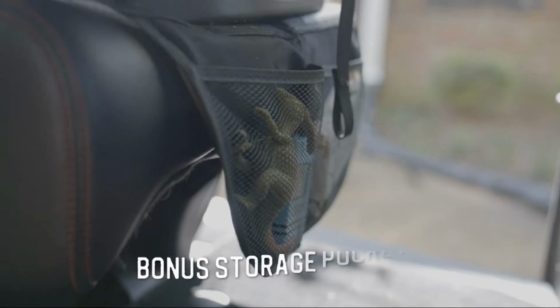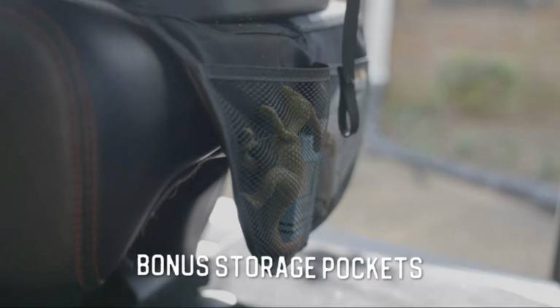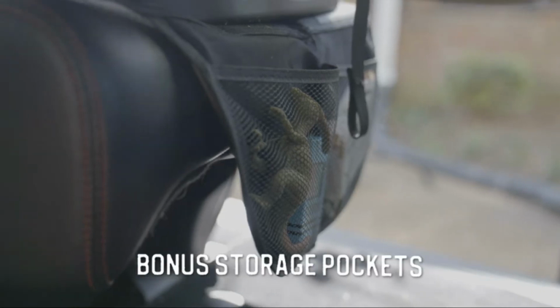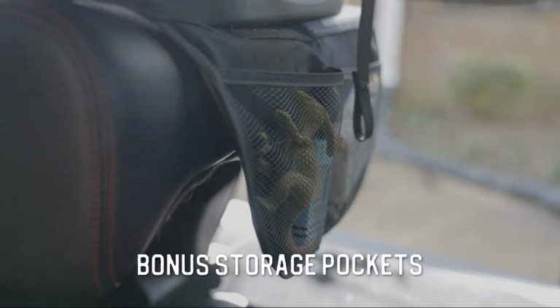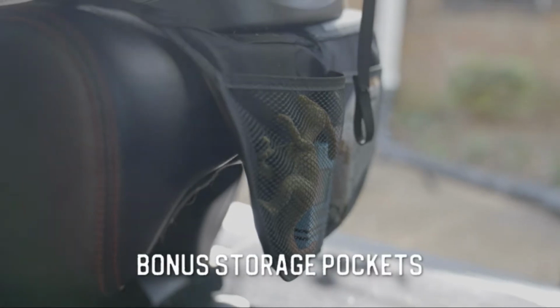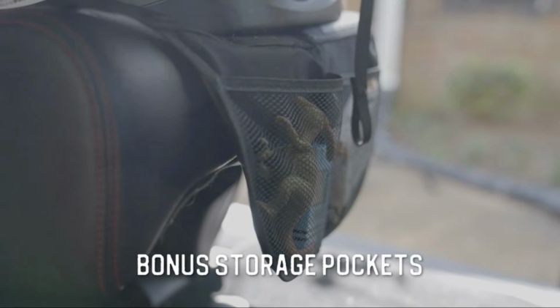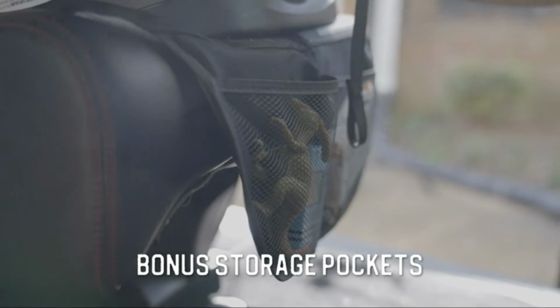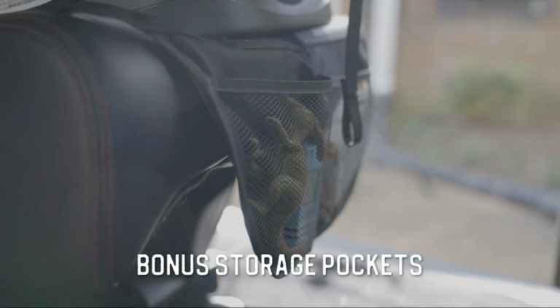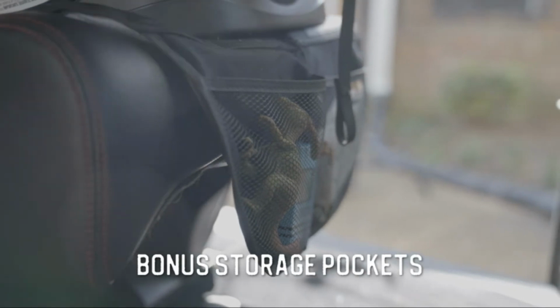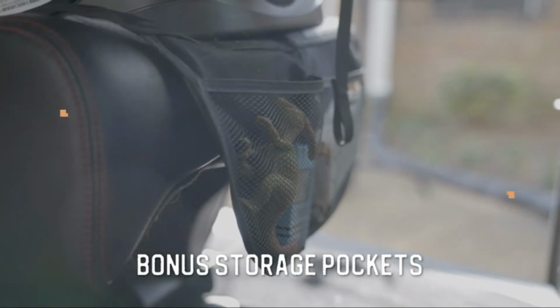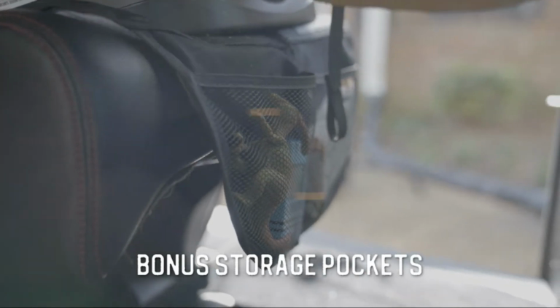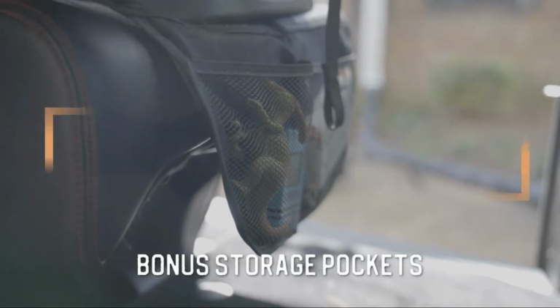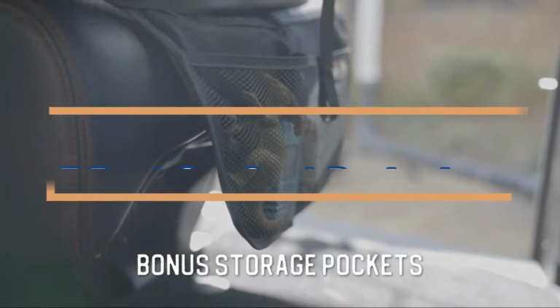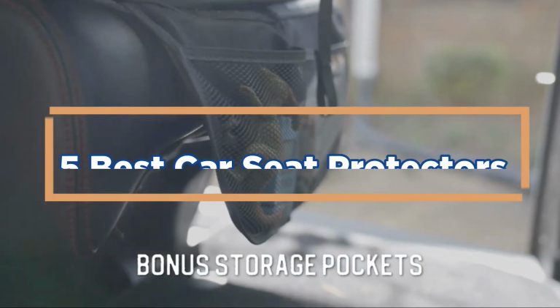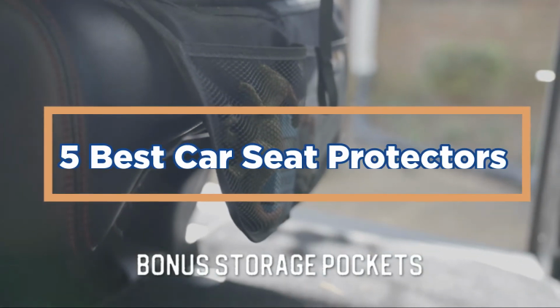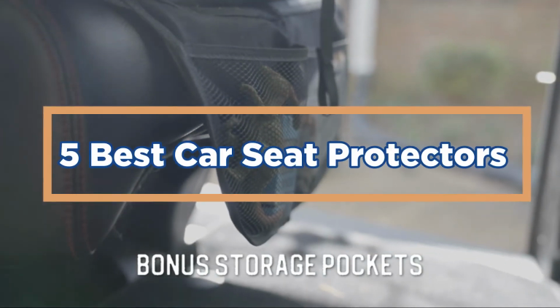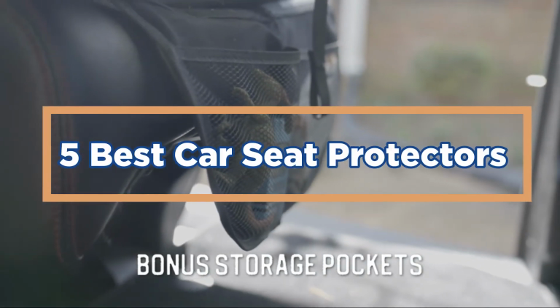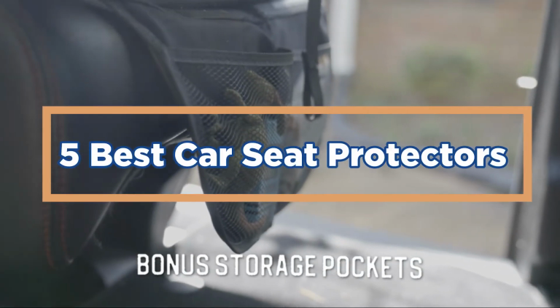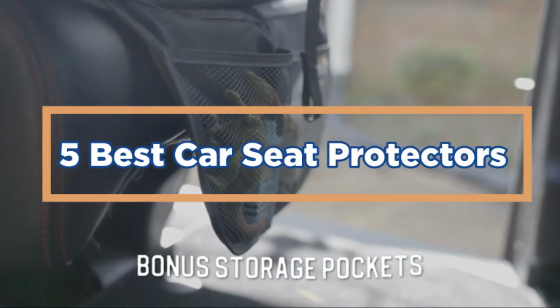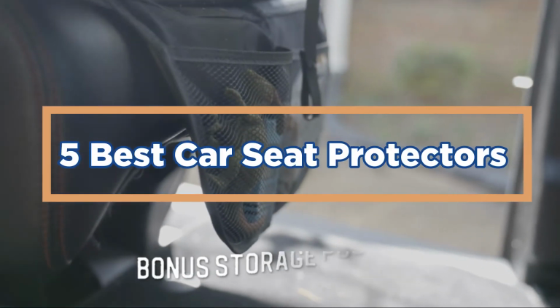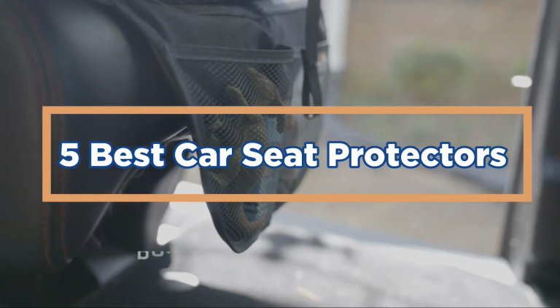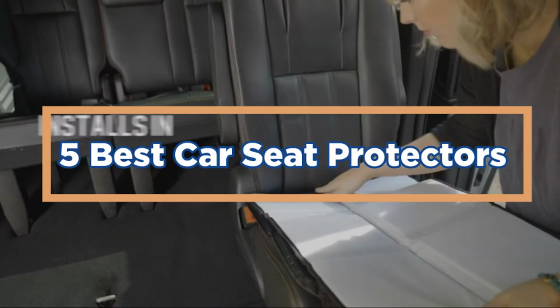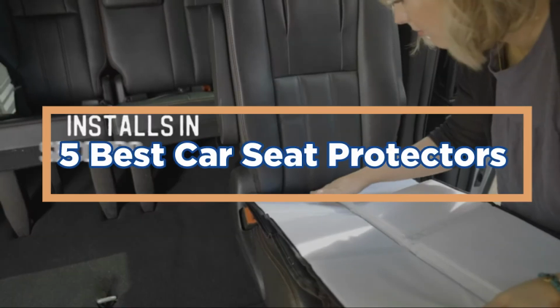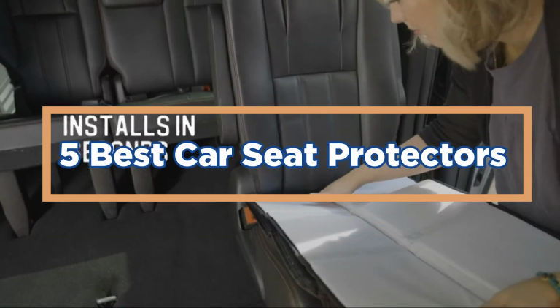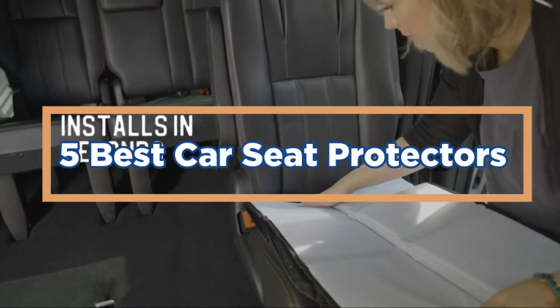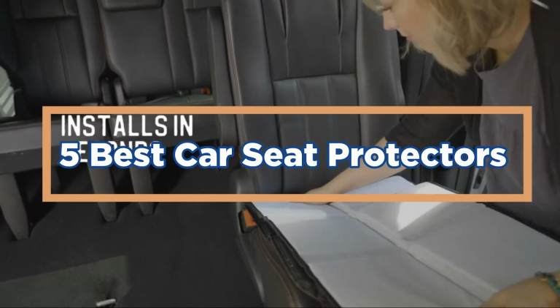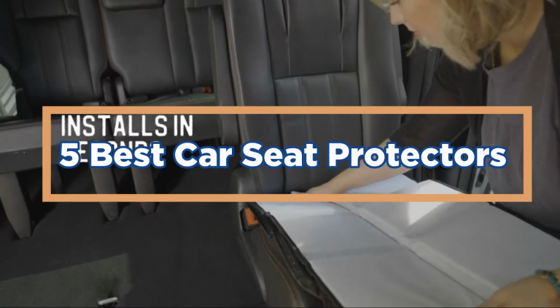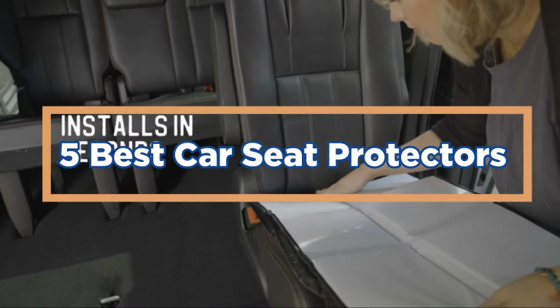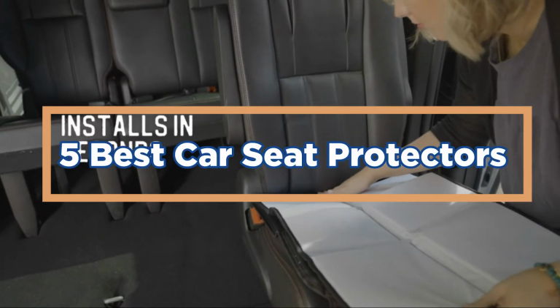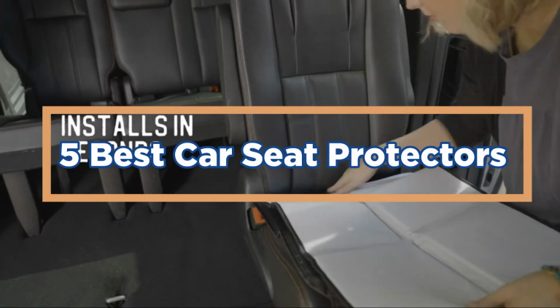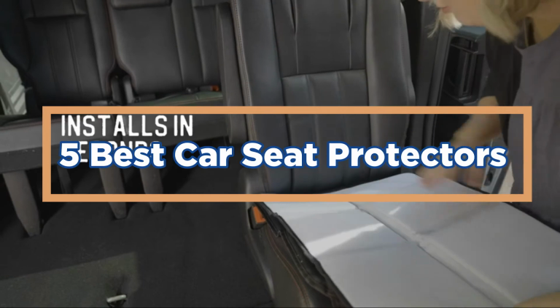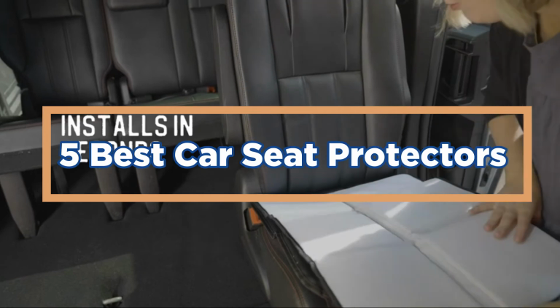In today's video, we will show you the top 5 best car seat protectors. So, let's get started.